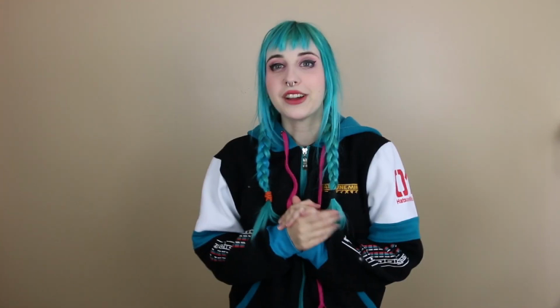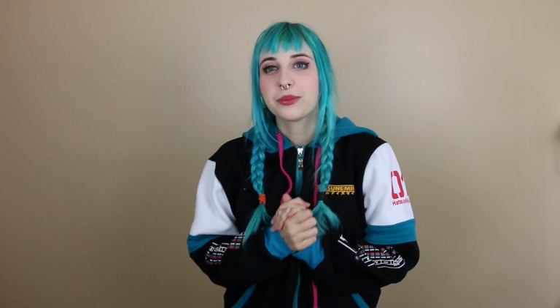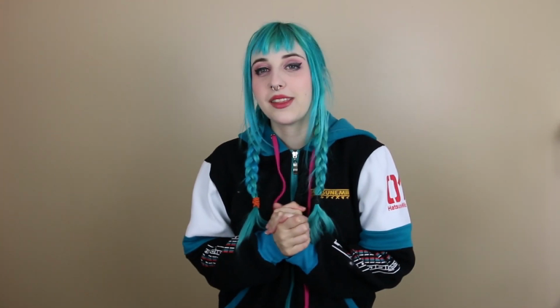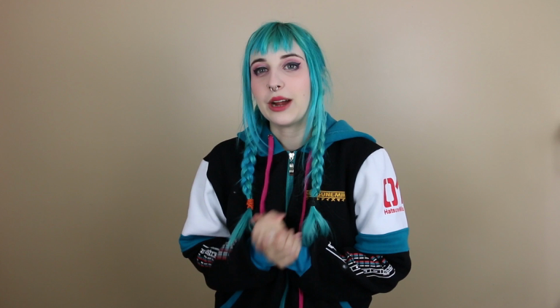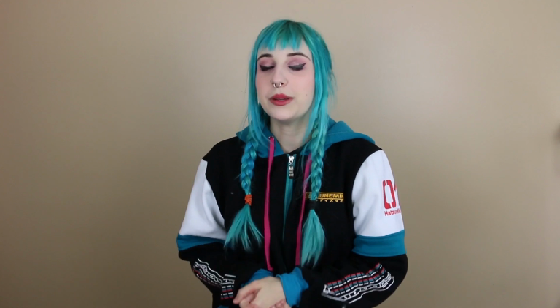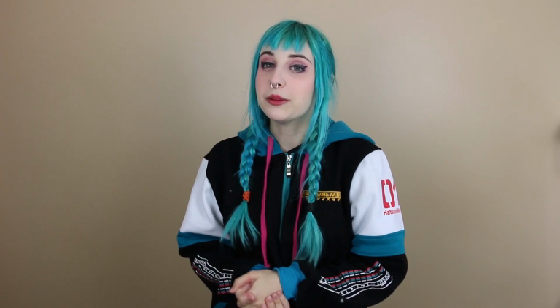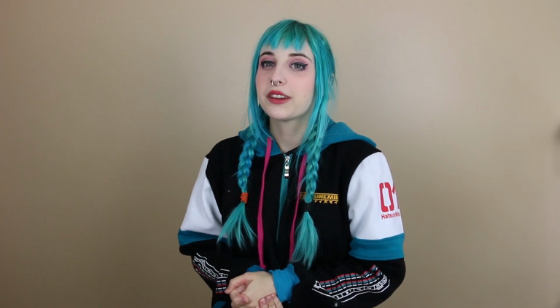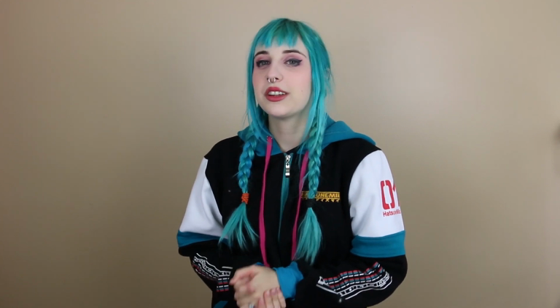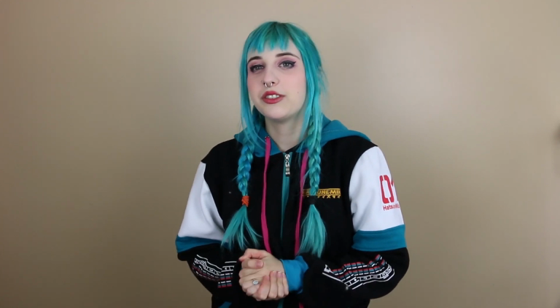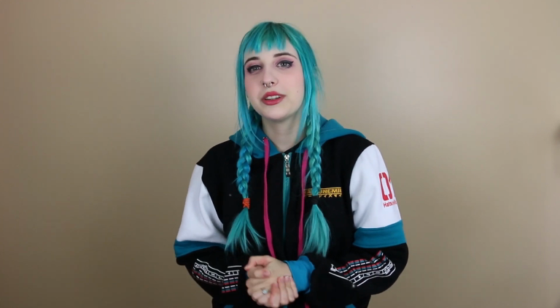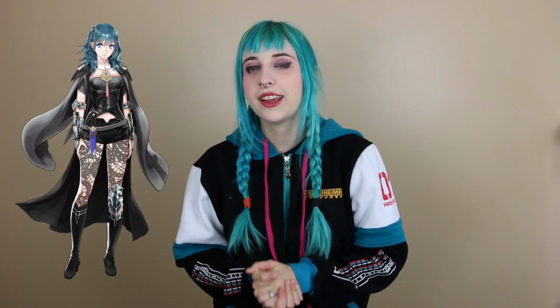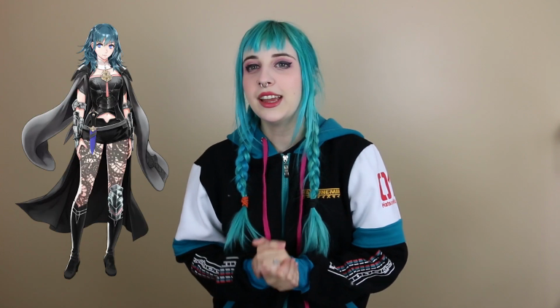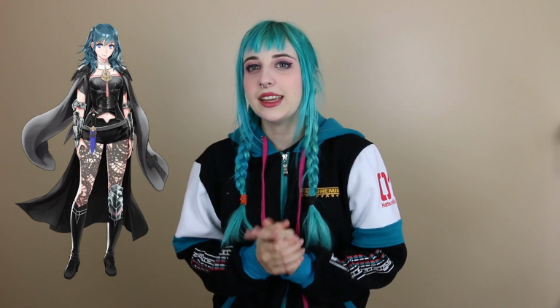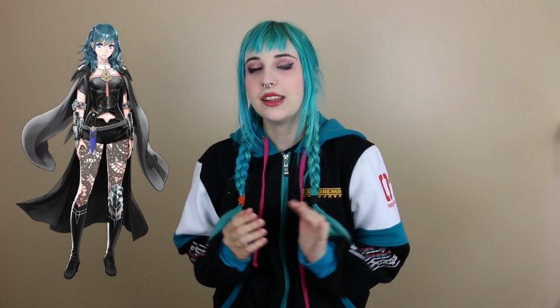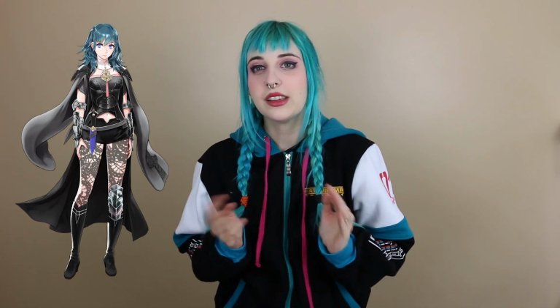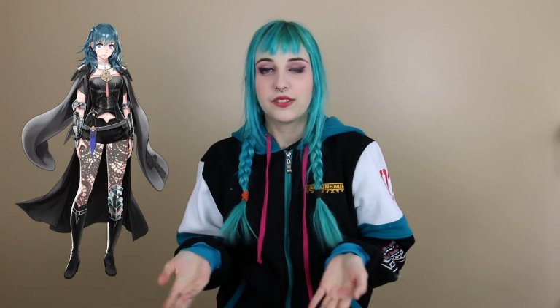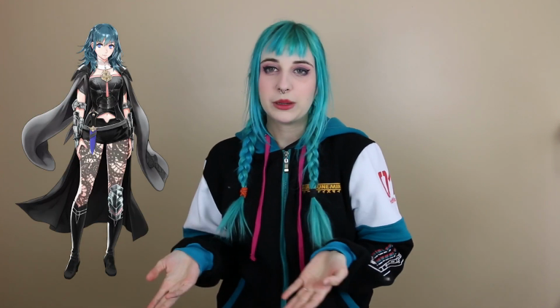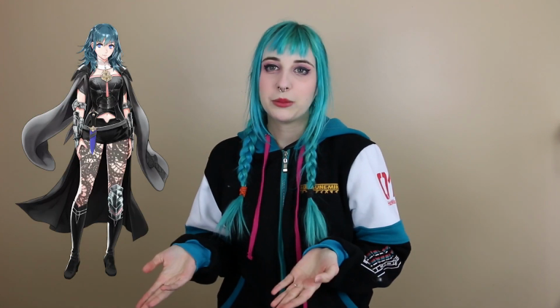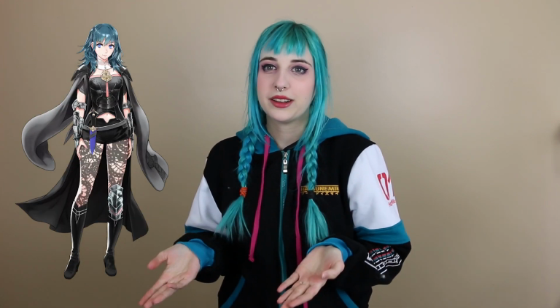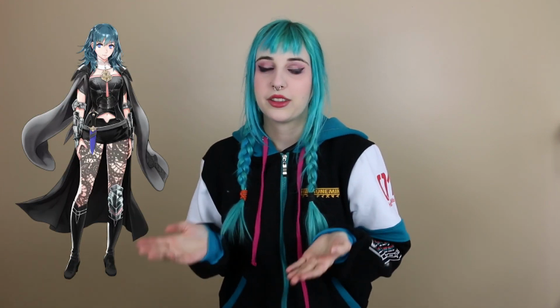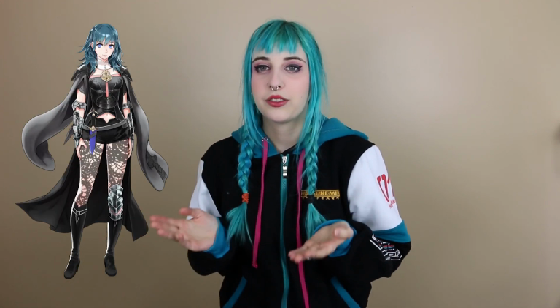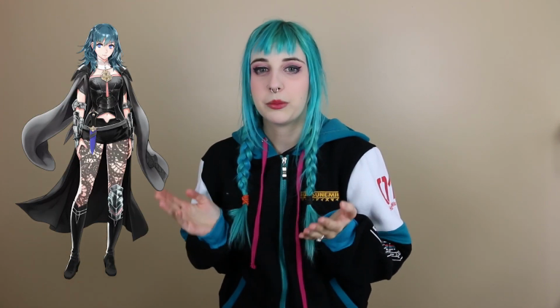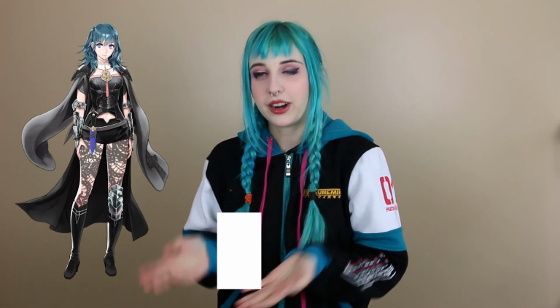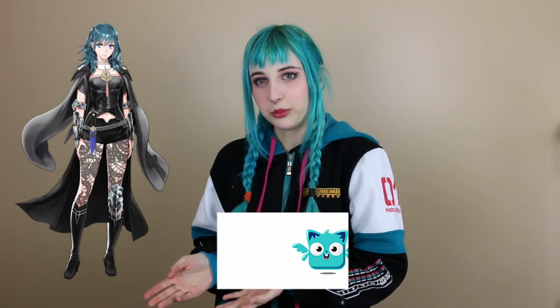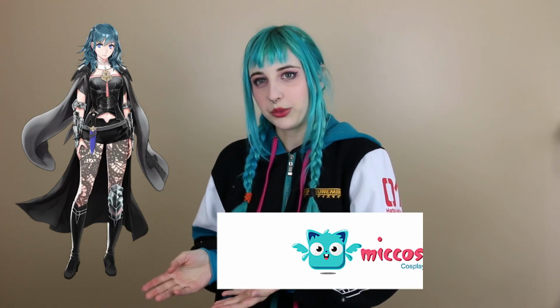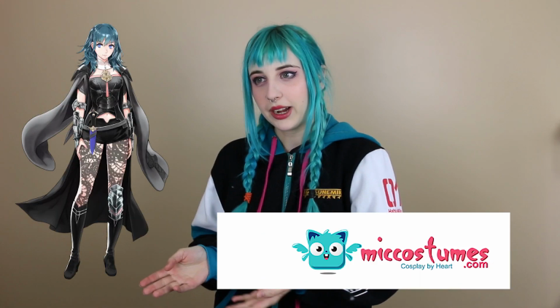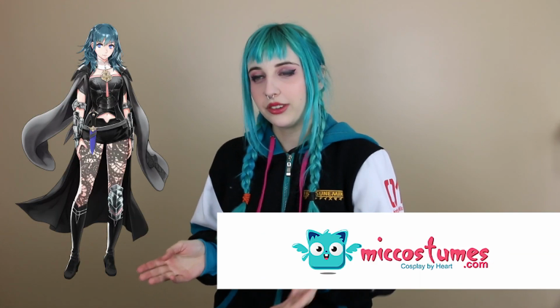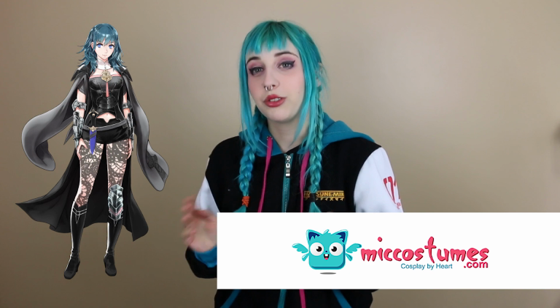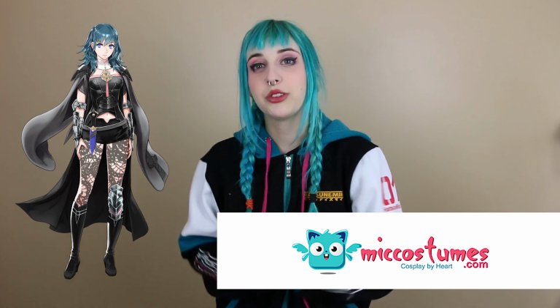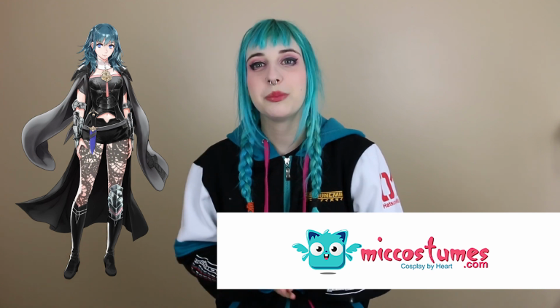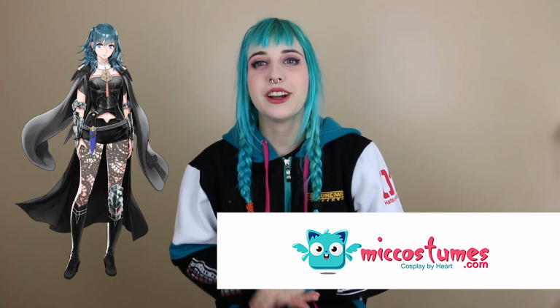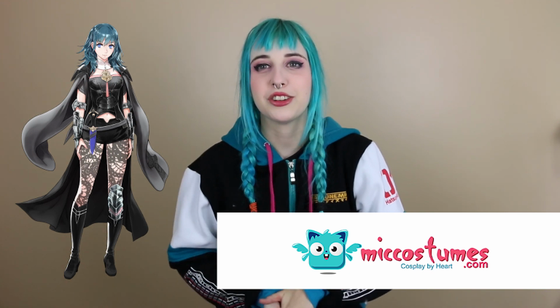The cosplay that I will be unboxing and reviewing today is Female Byleth from Fire Emblem Three Houses from the store Me Costumes.